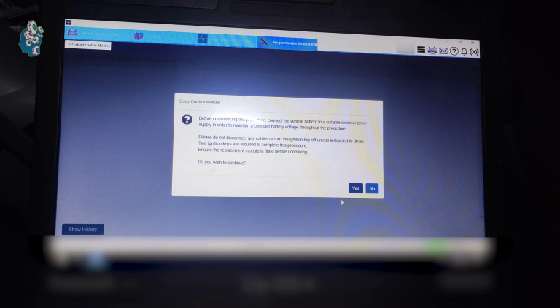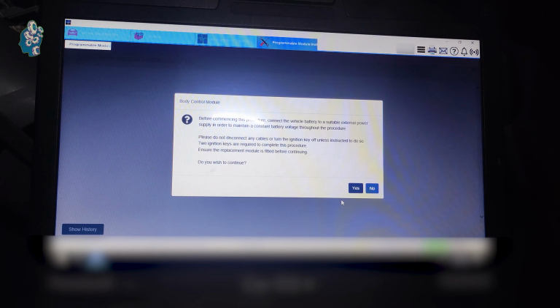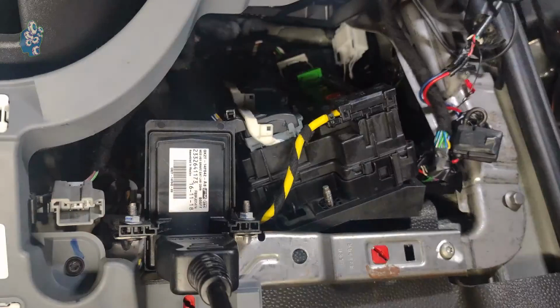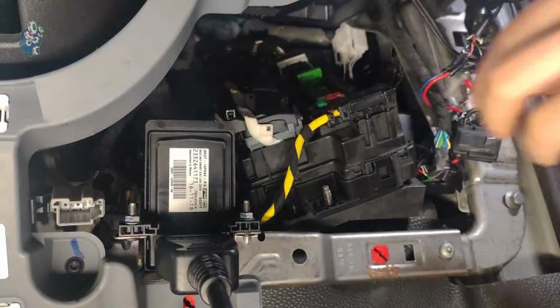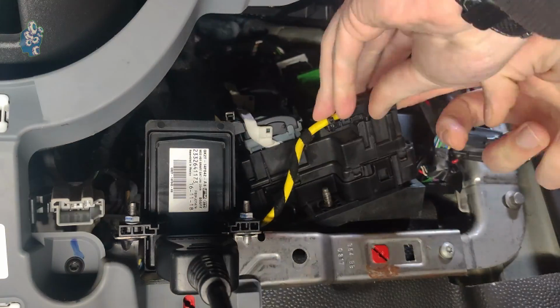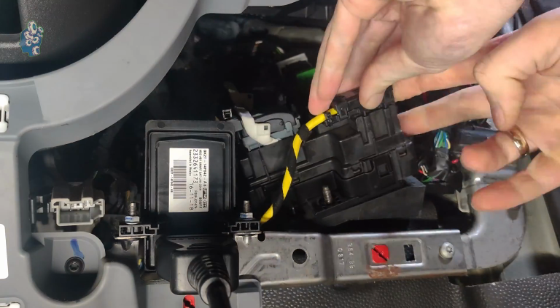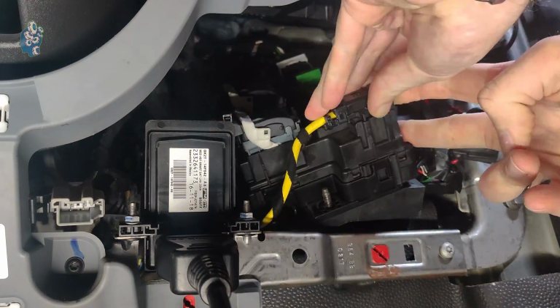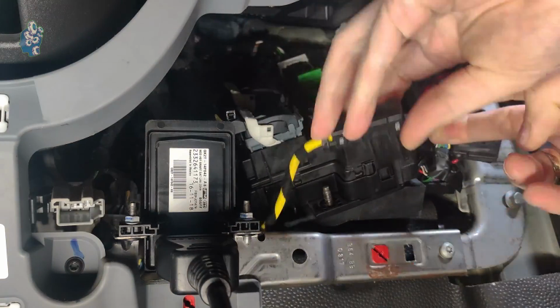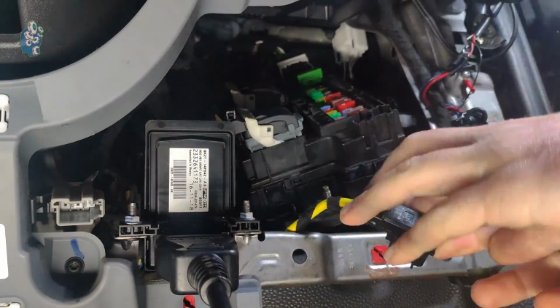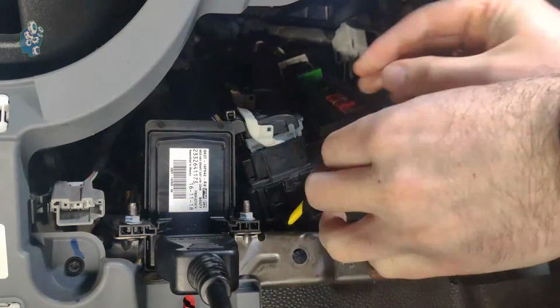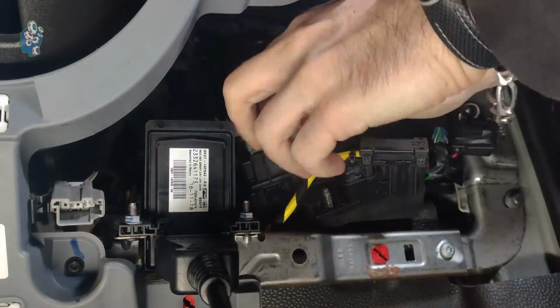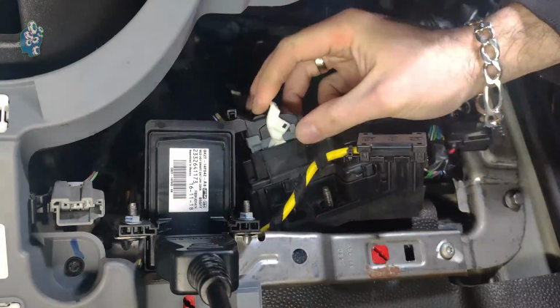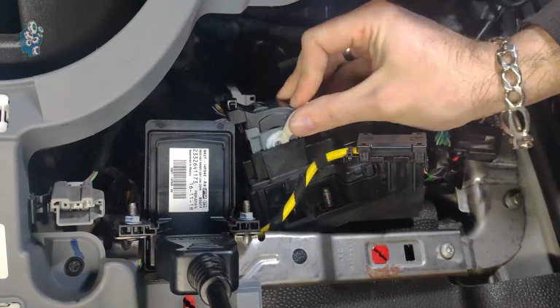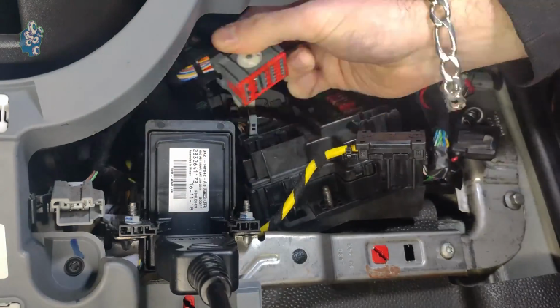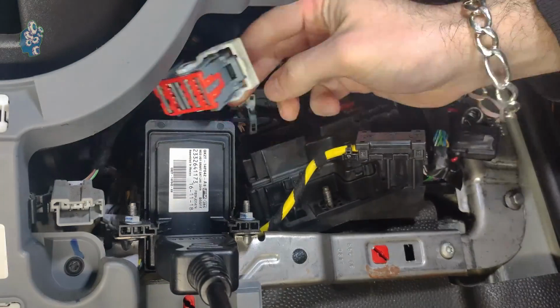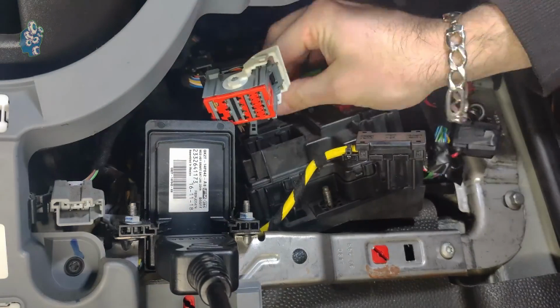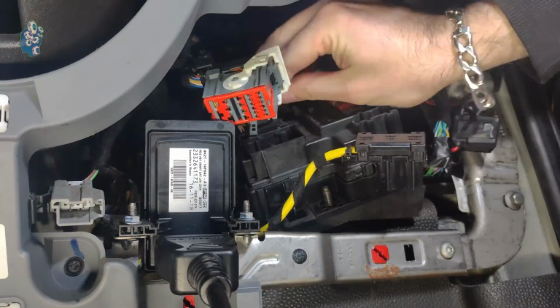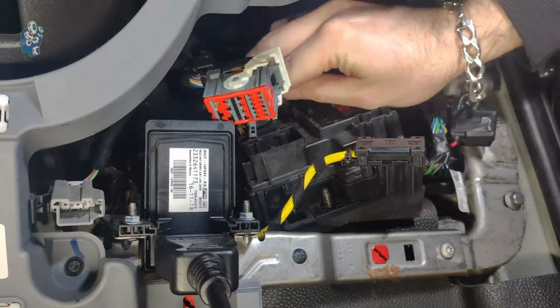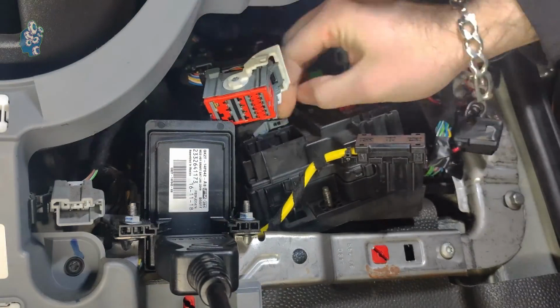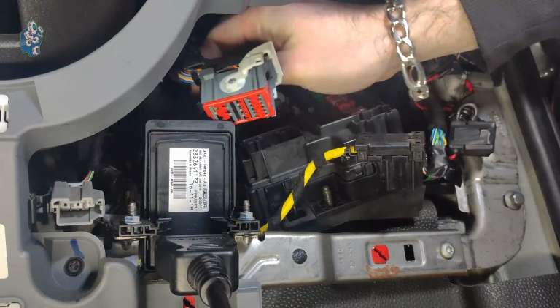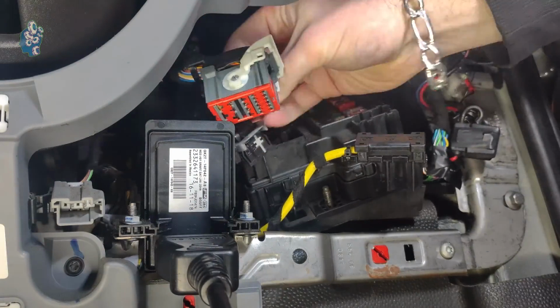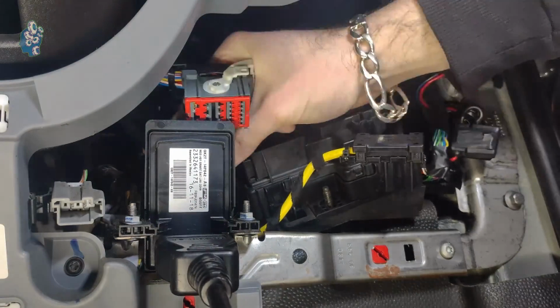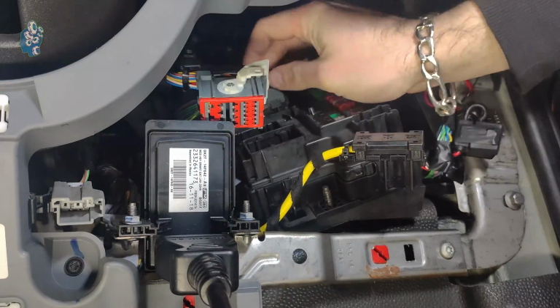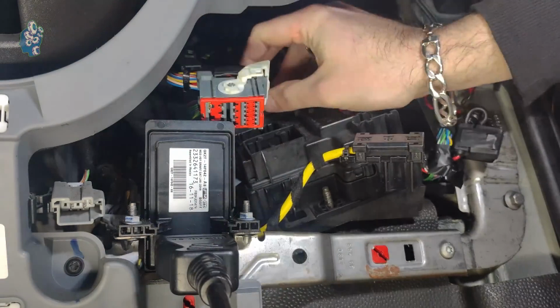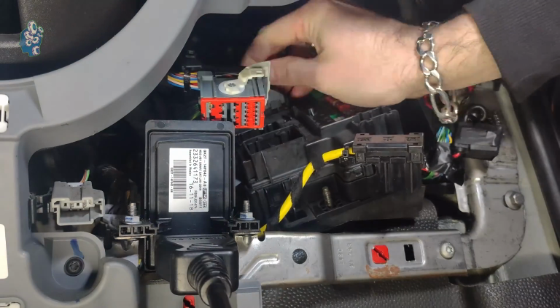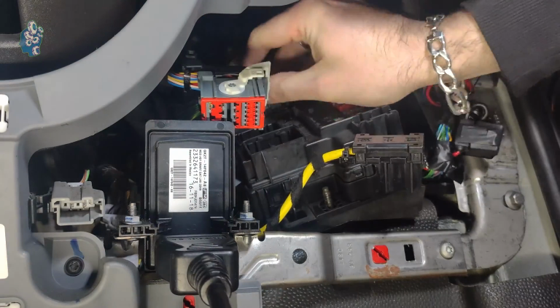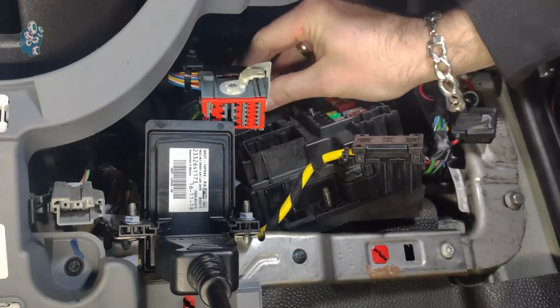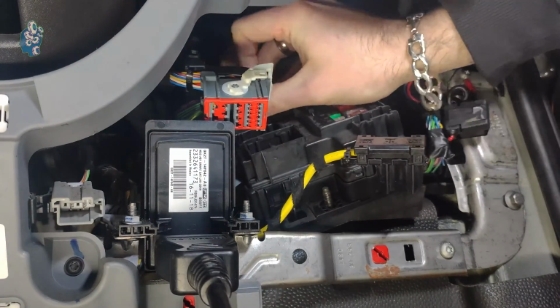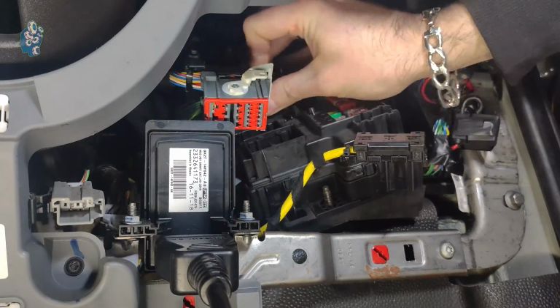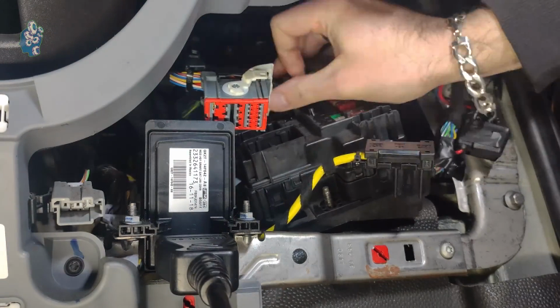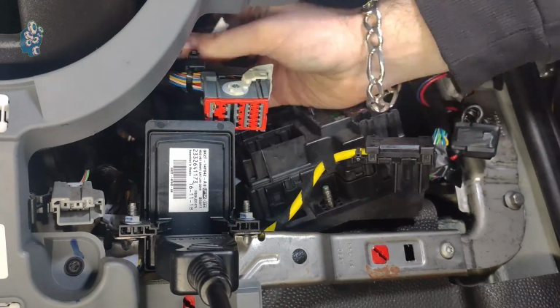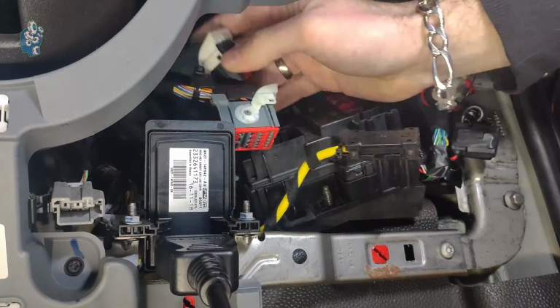Now is the time to connect the new unit. Remove the old BCM and fit the new one.